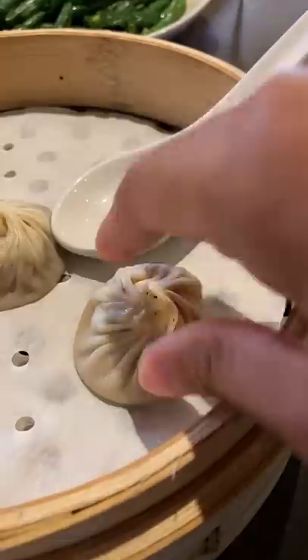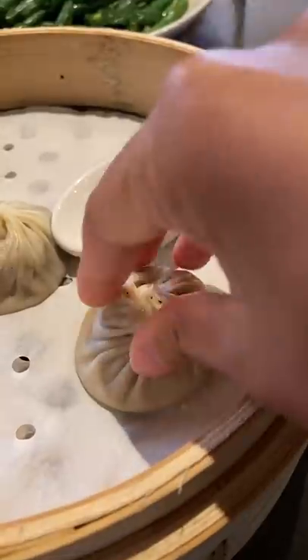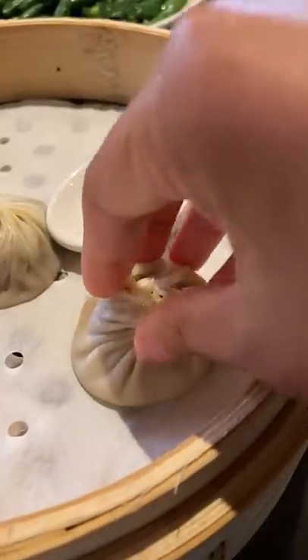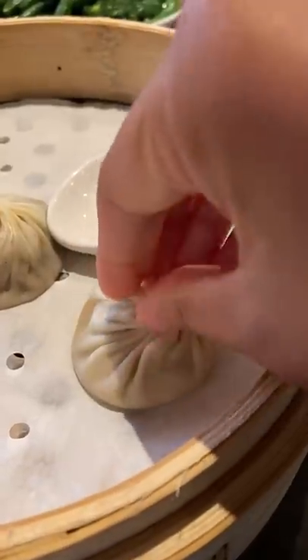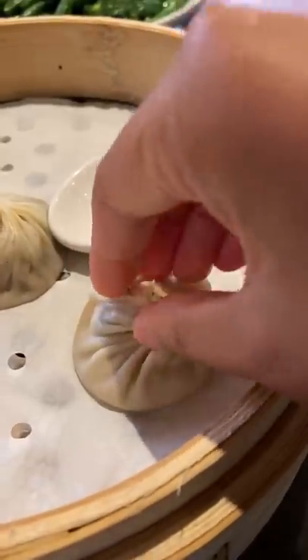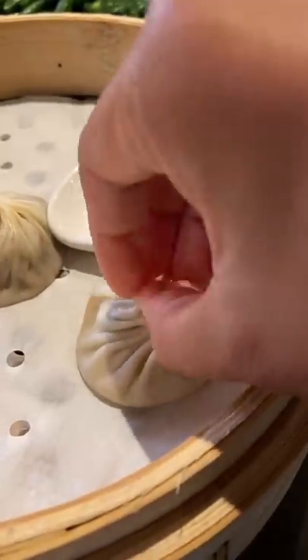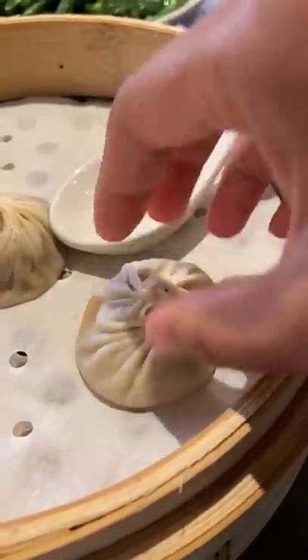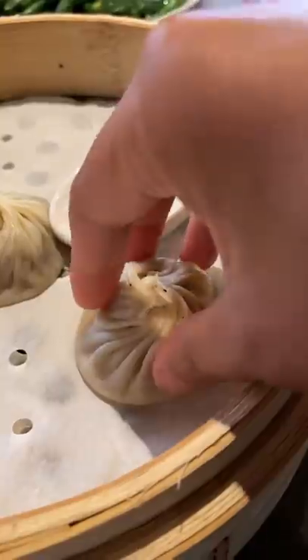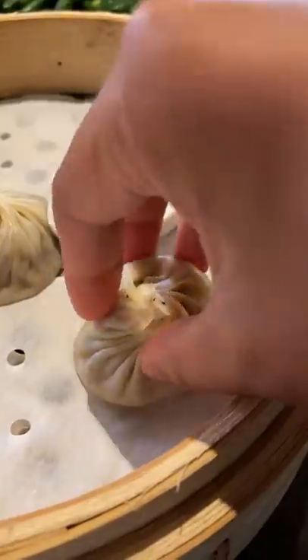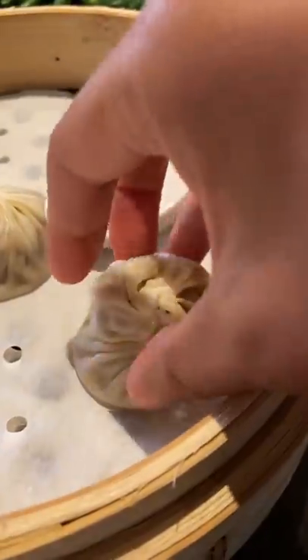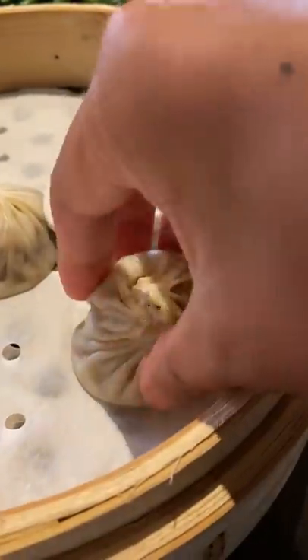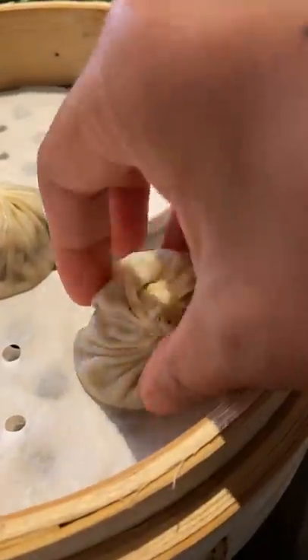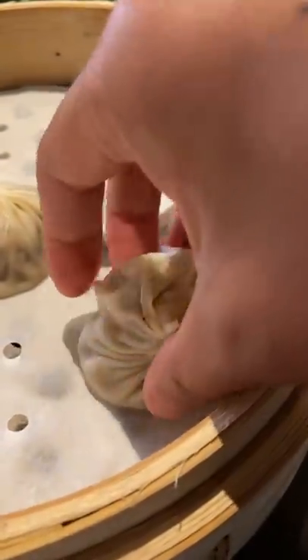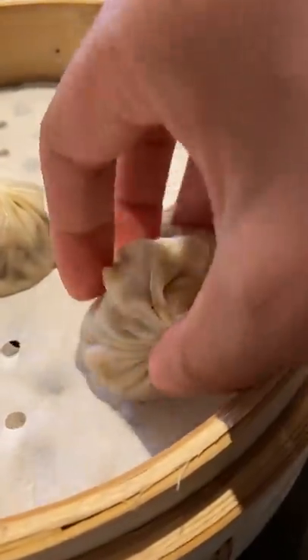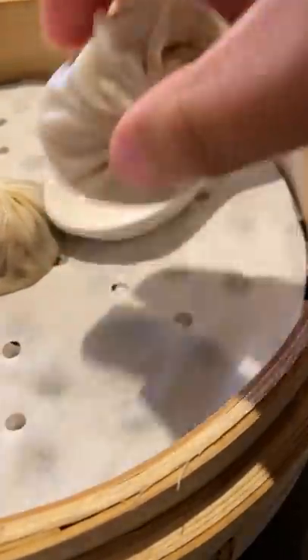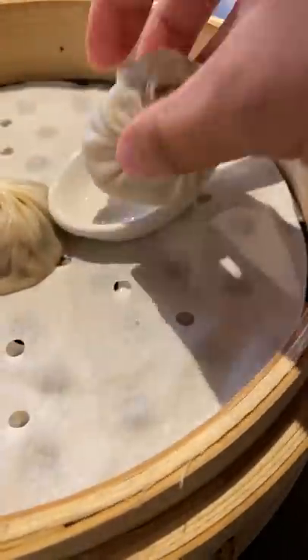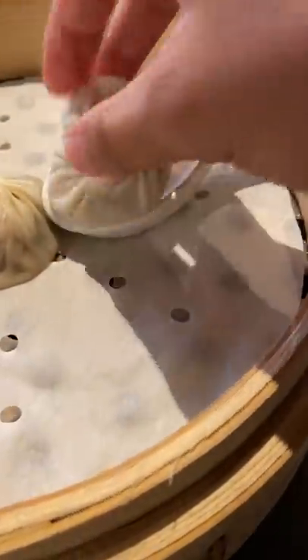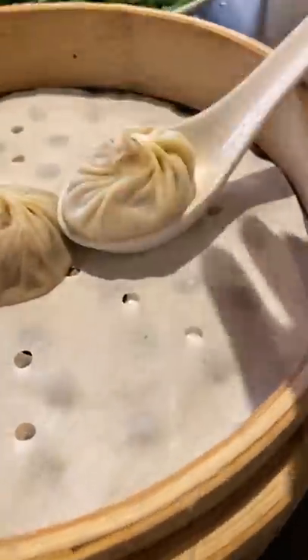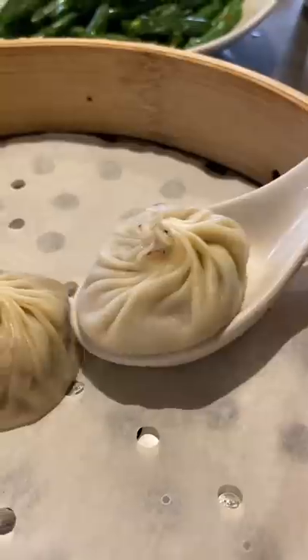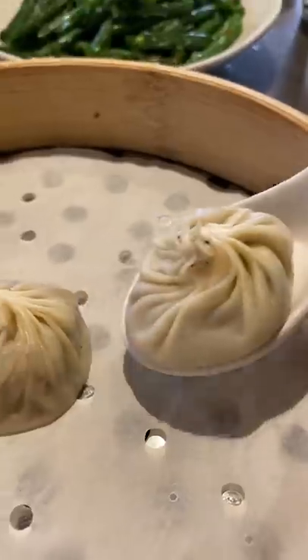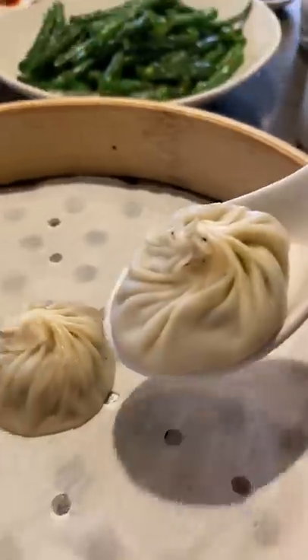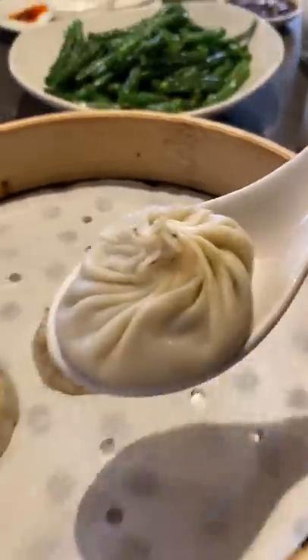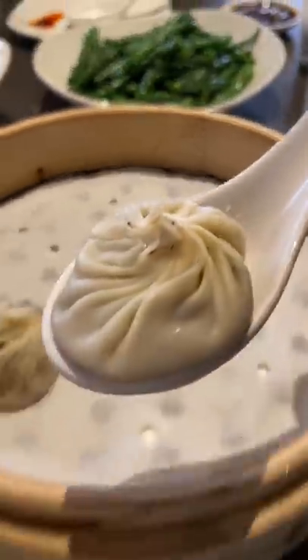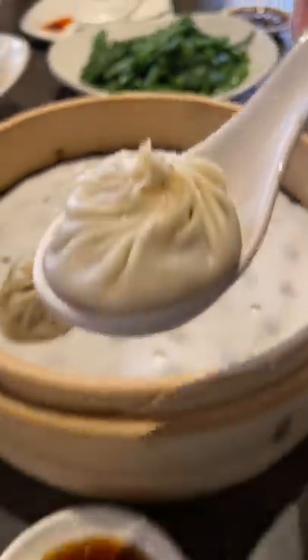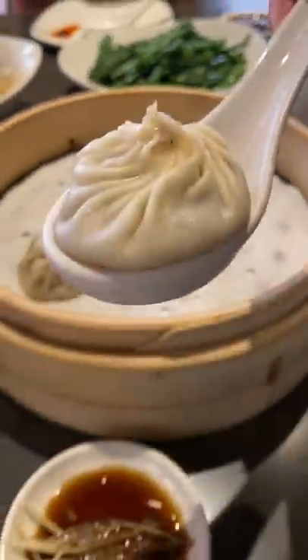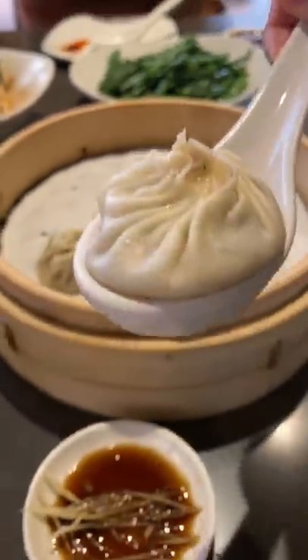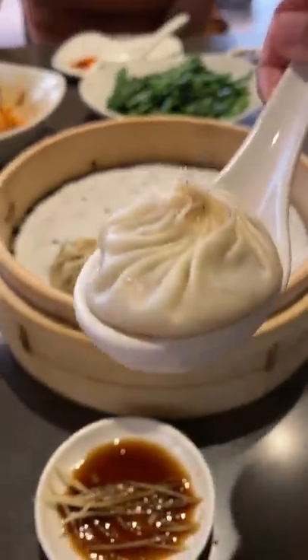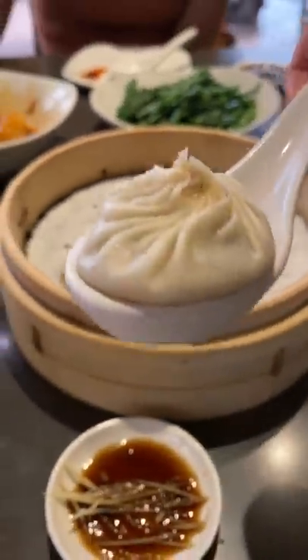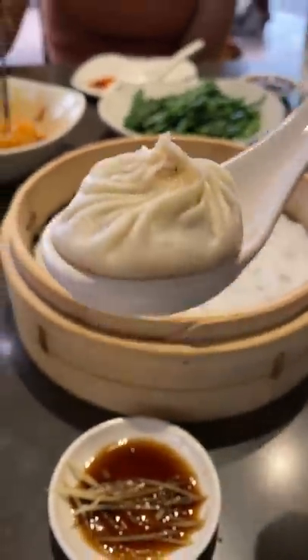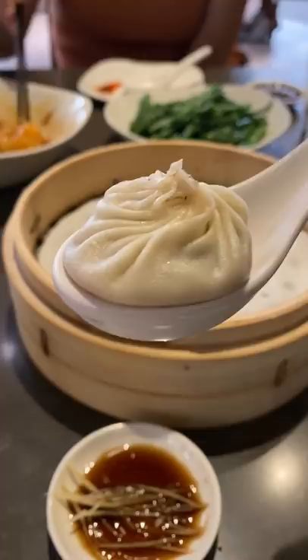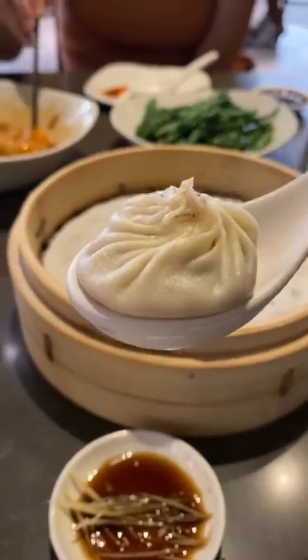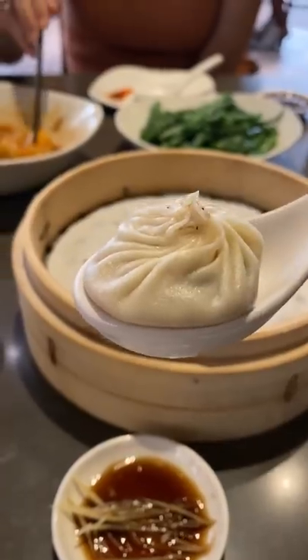This one was the truffle and kurobuta pork, and they also have just the pork or the crab and the pork.